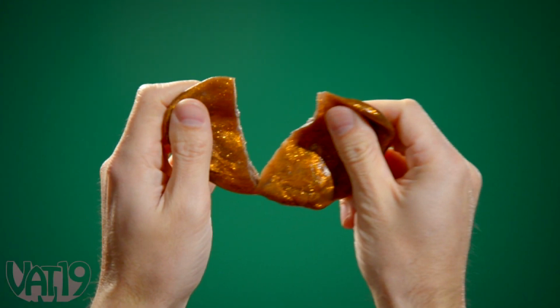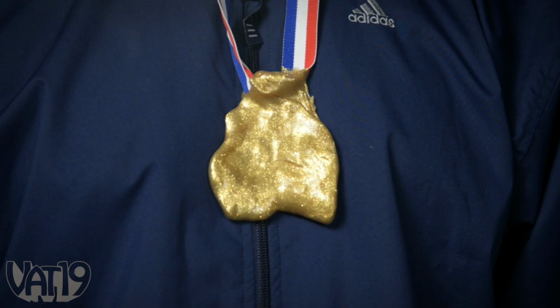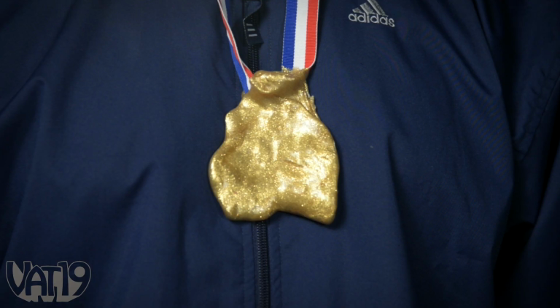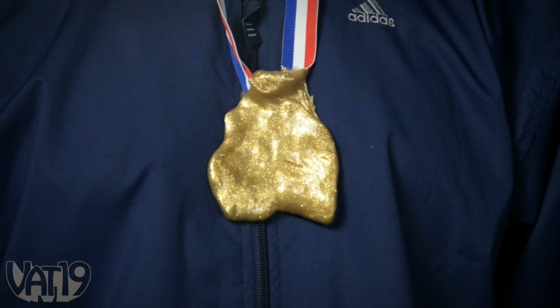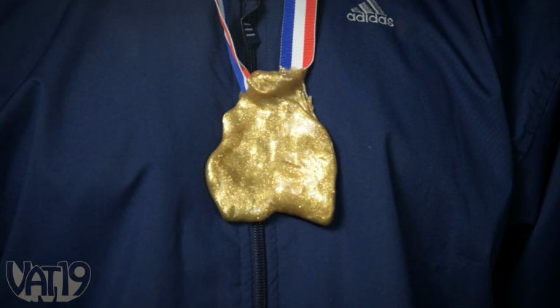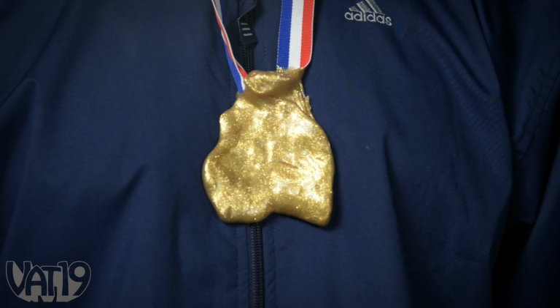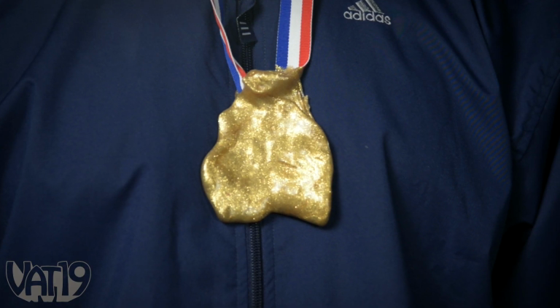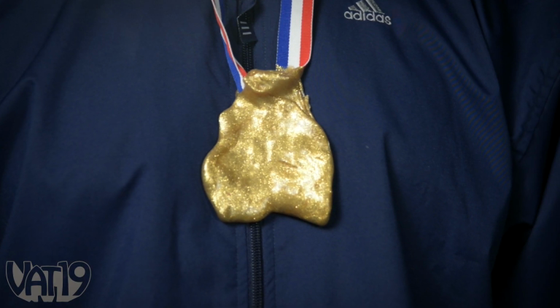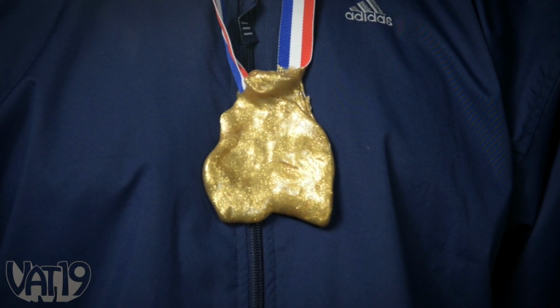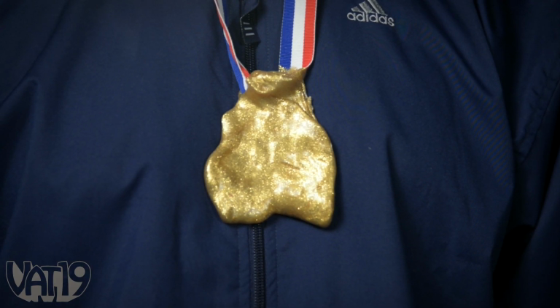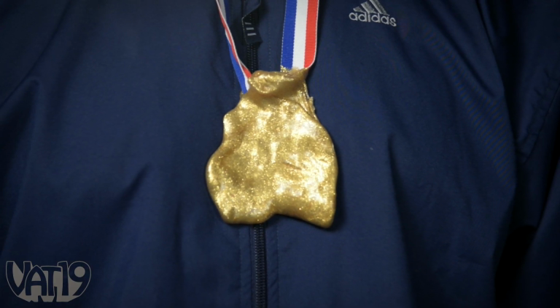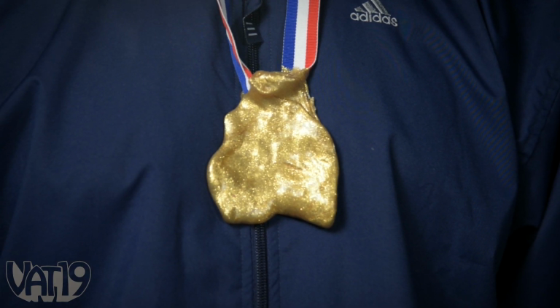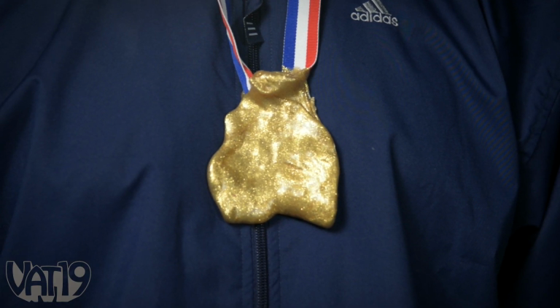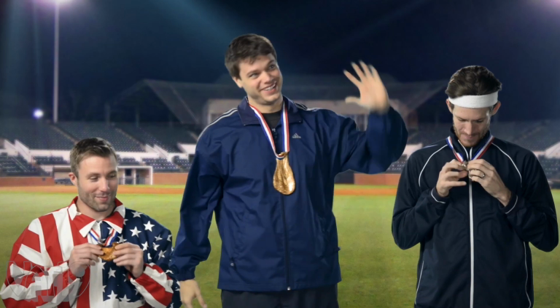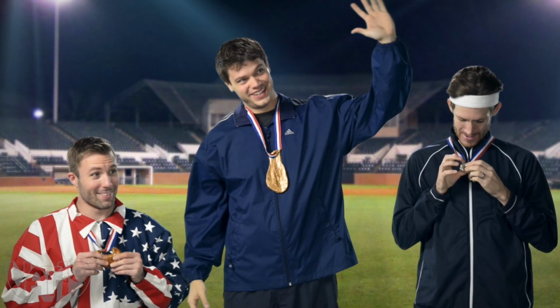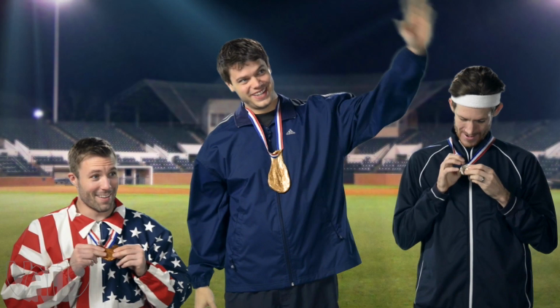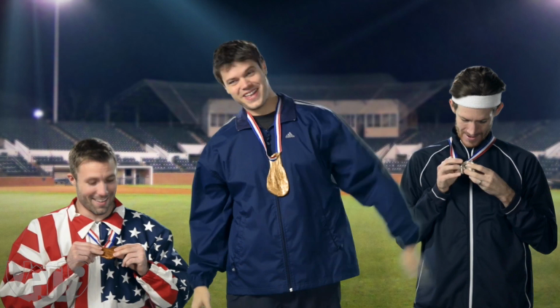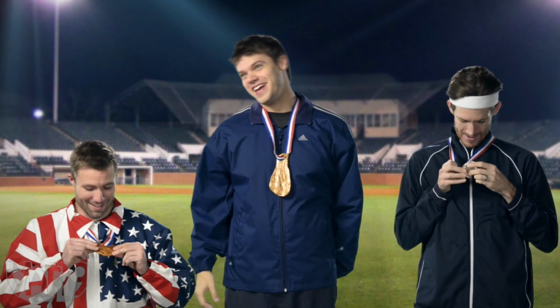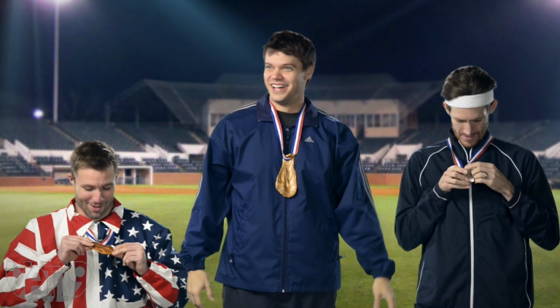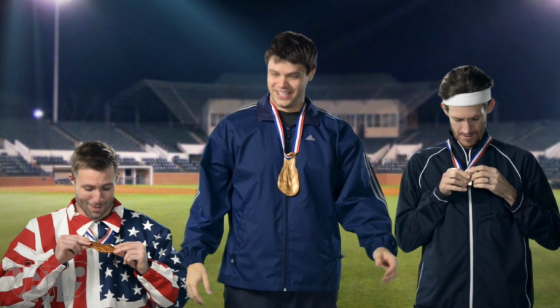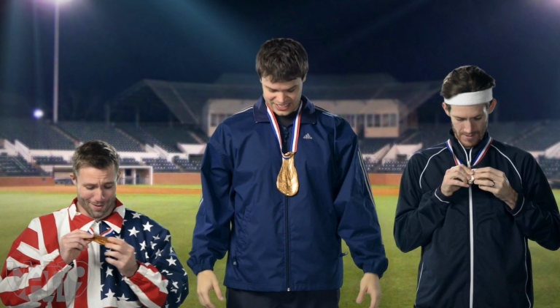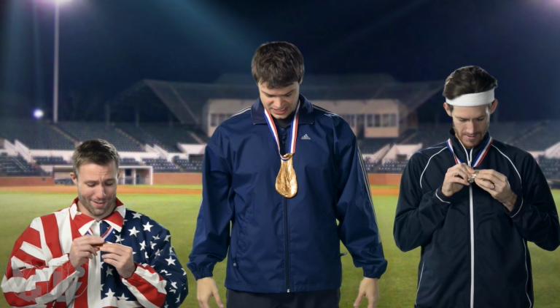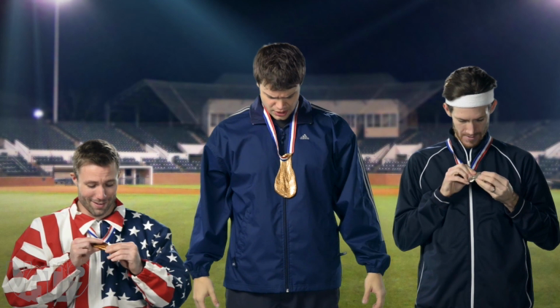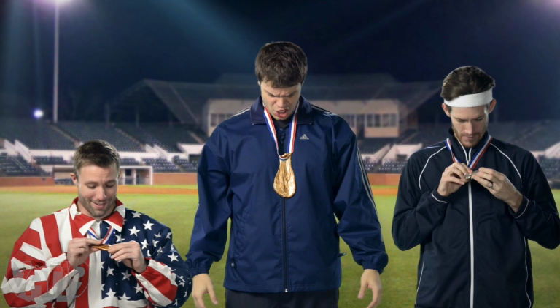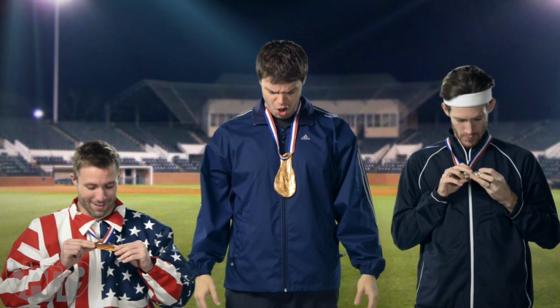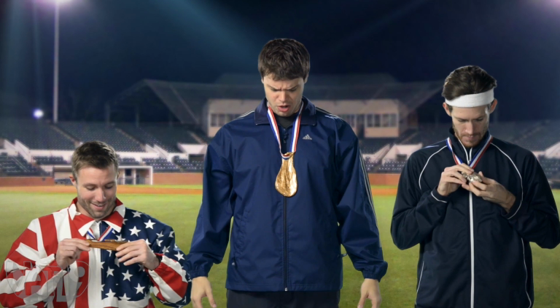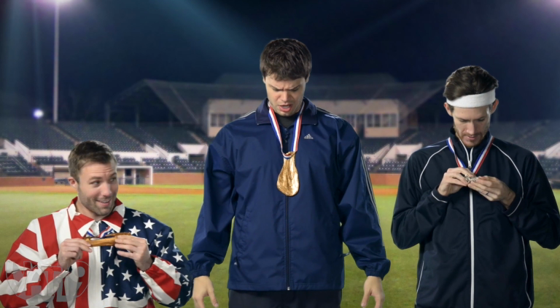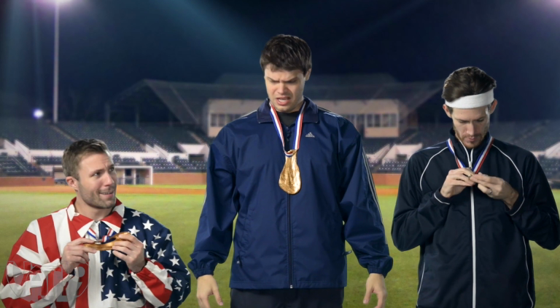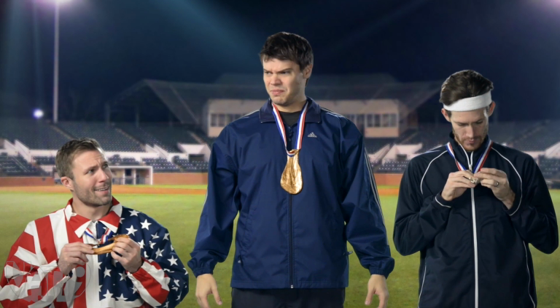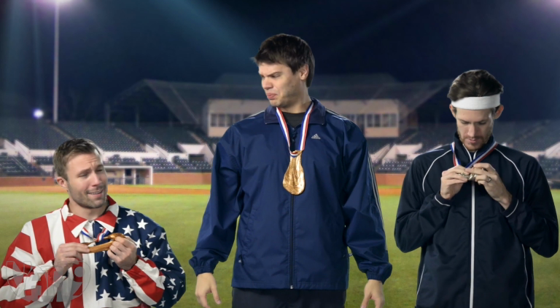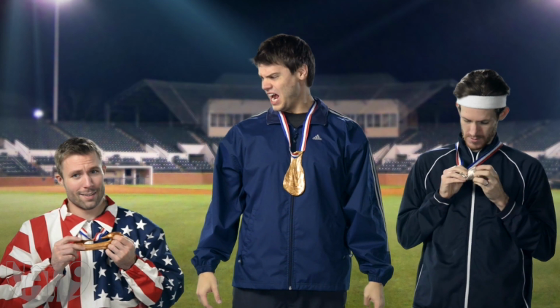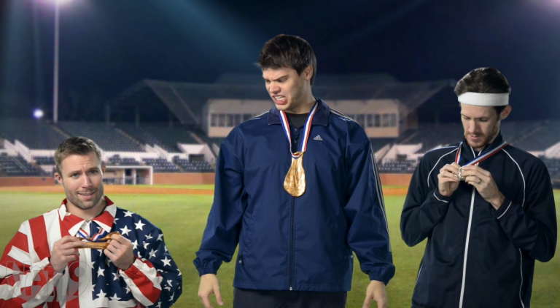They don't actually contain real precious metals, but you'll prize them just the same. No, my precious.